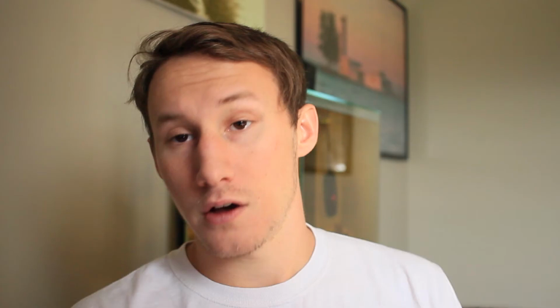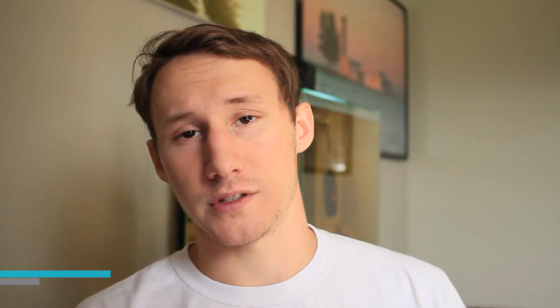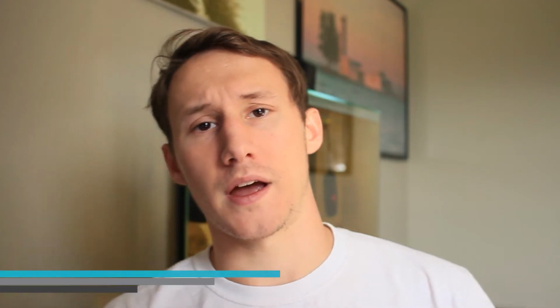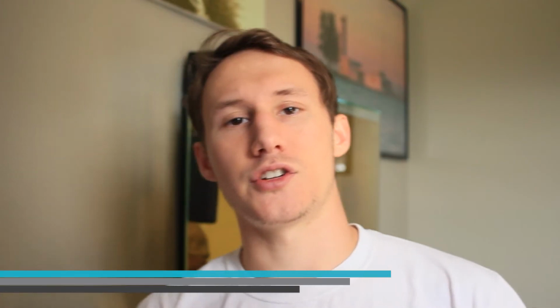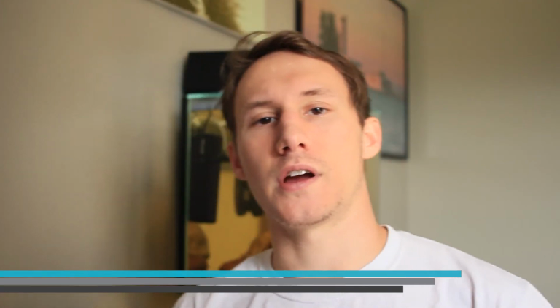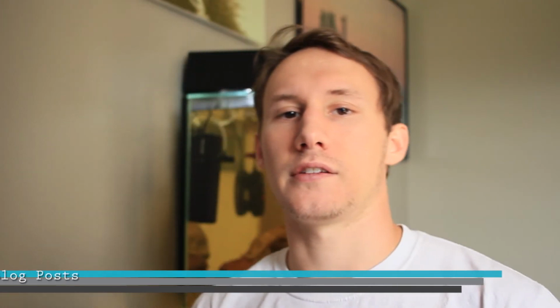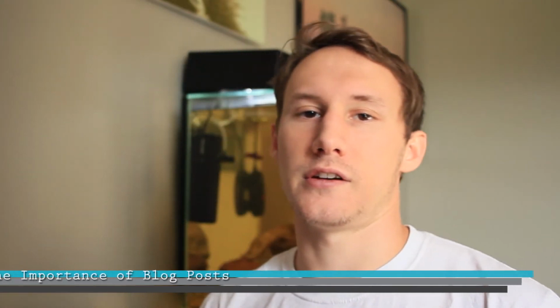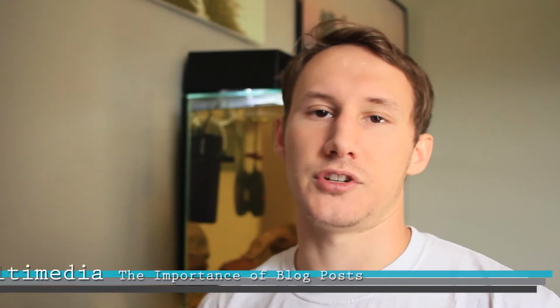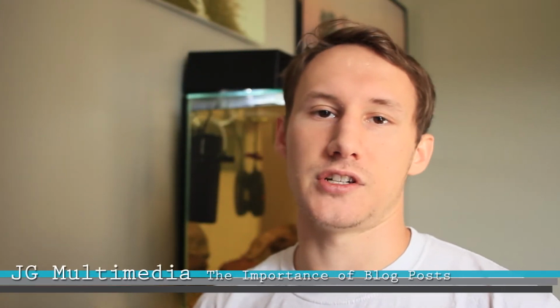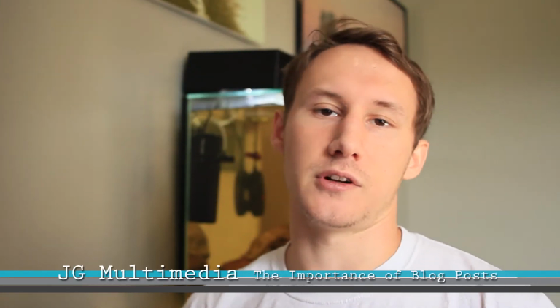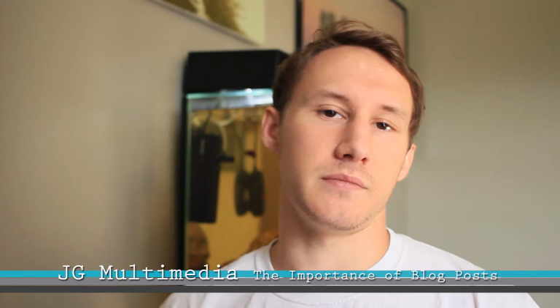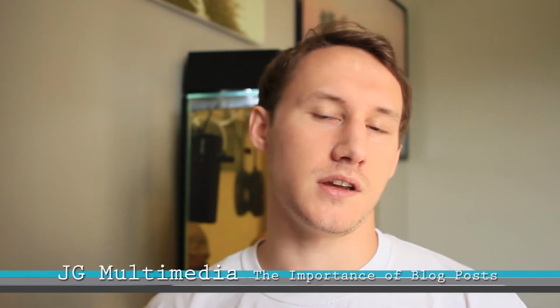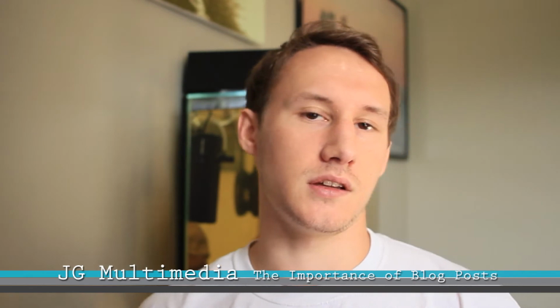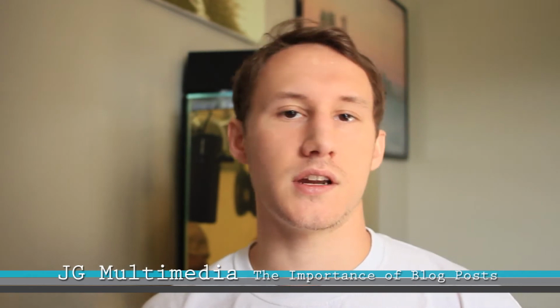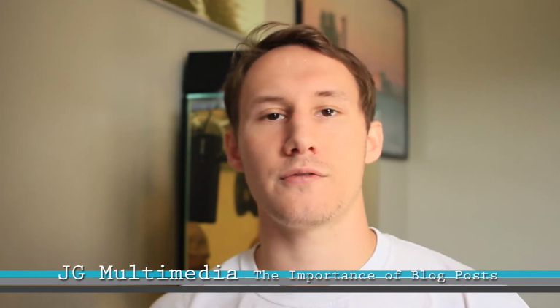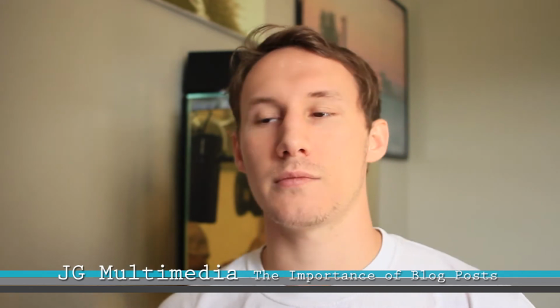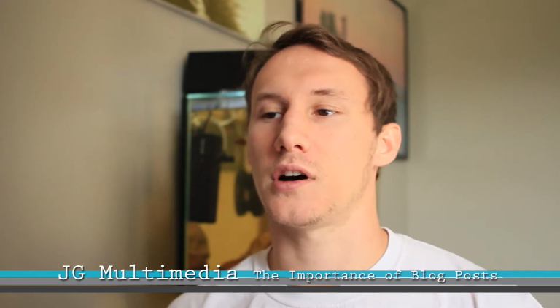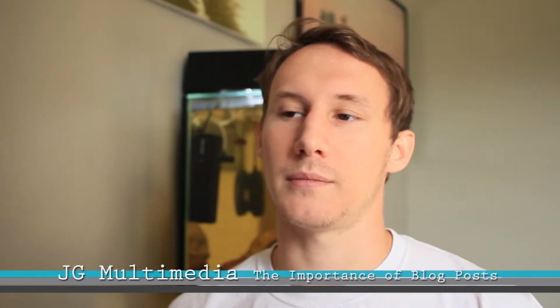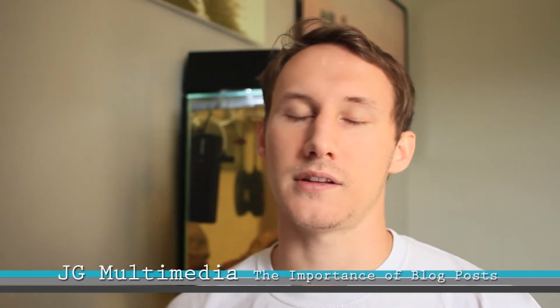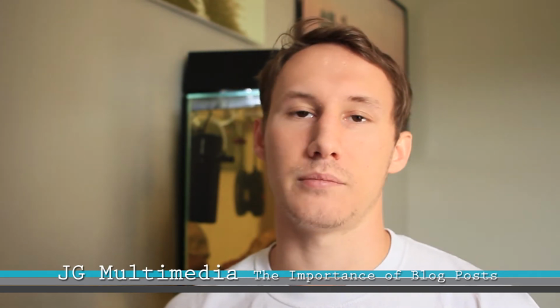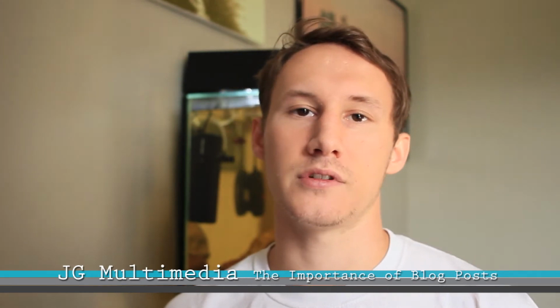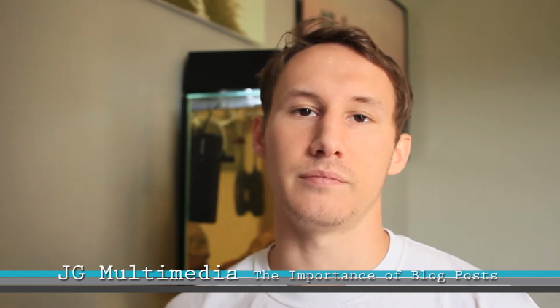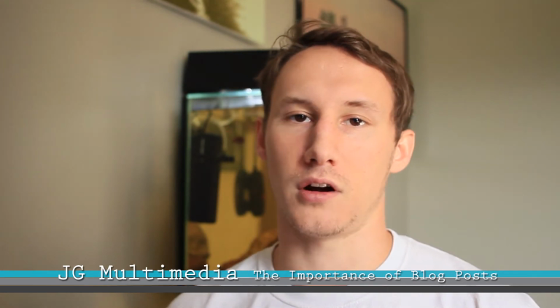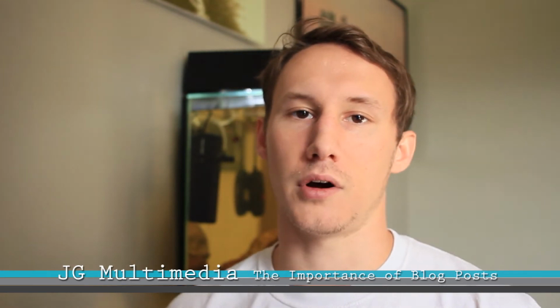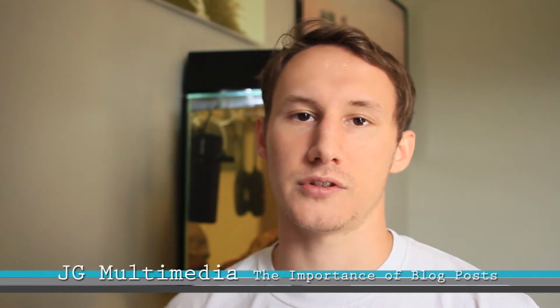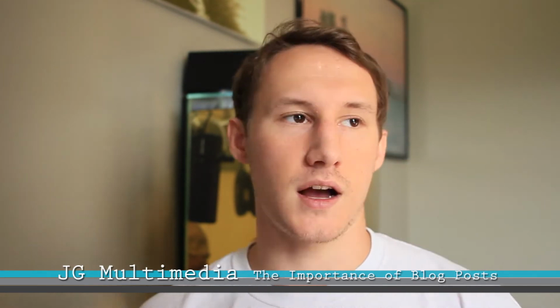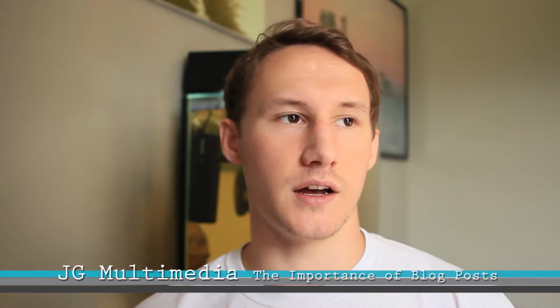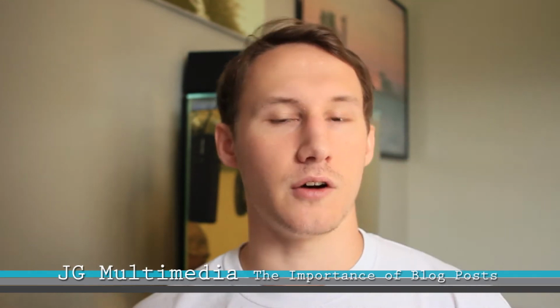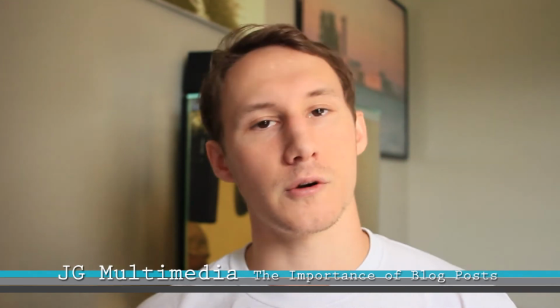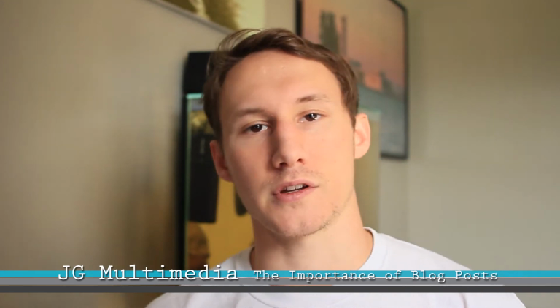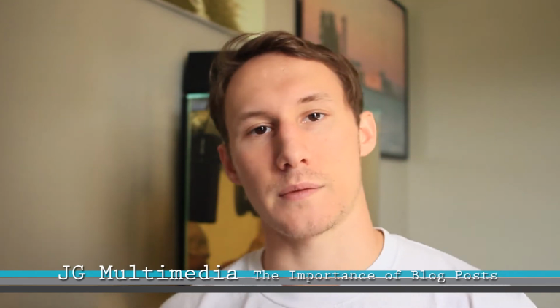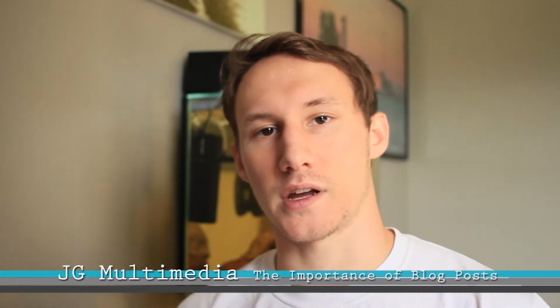What's up guys, Joey Guither here with JG Multimedia, and today we're going to be talking about the importance of blog posts on a WordPress website.